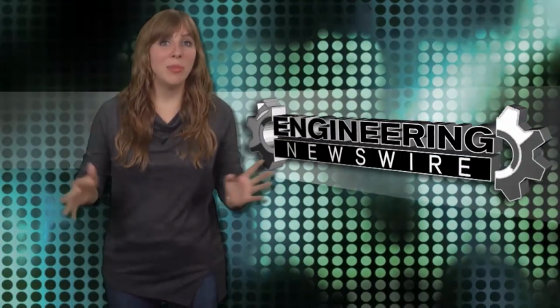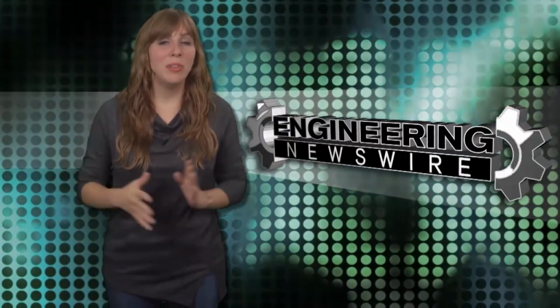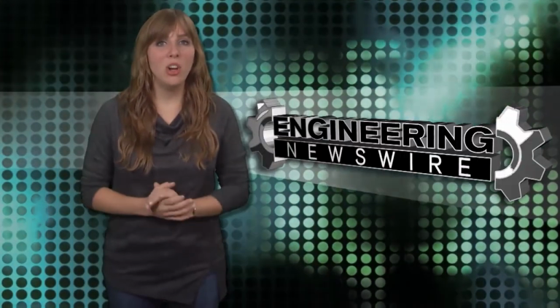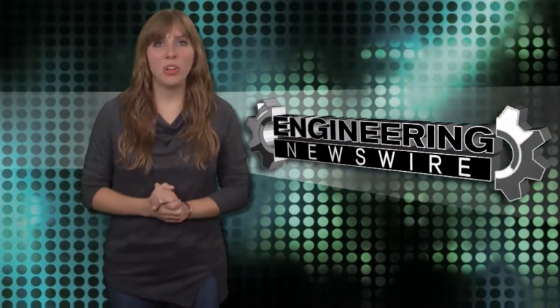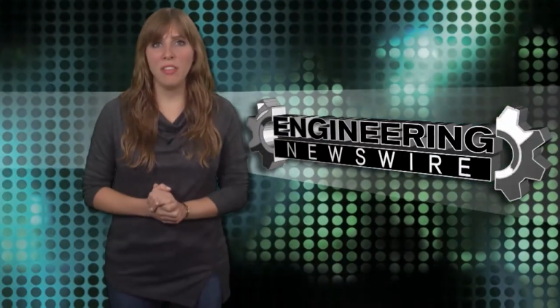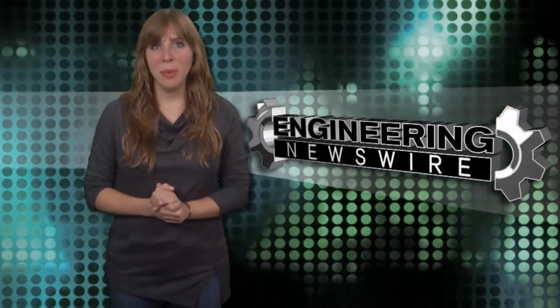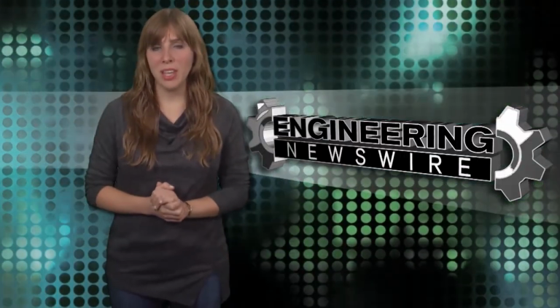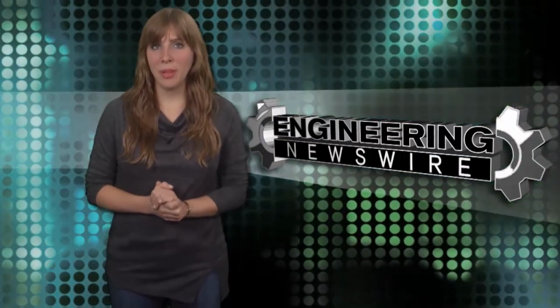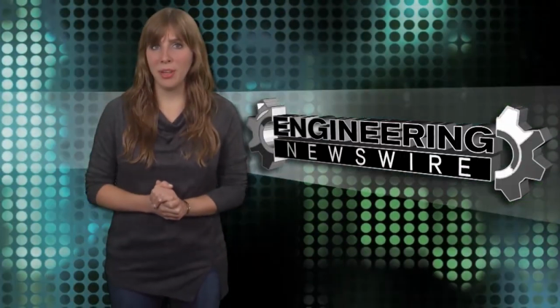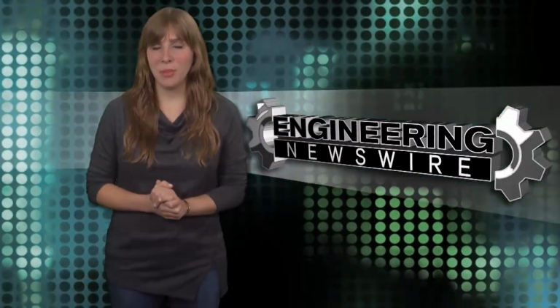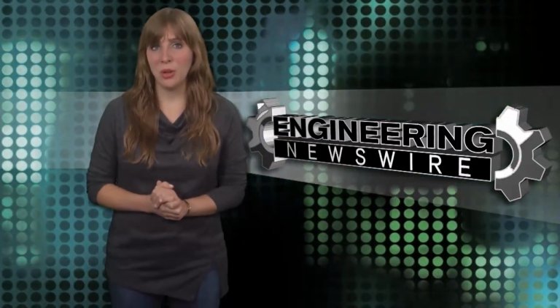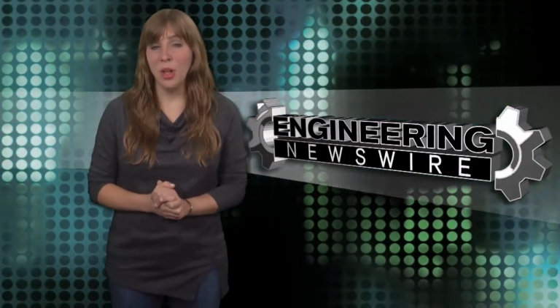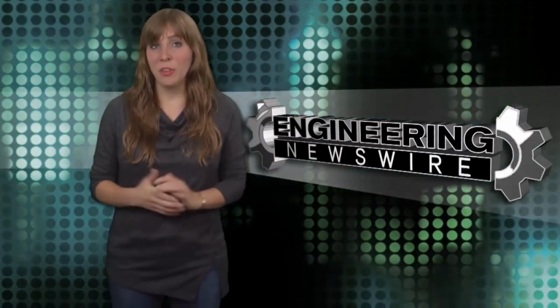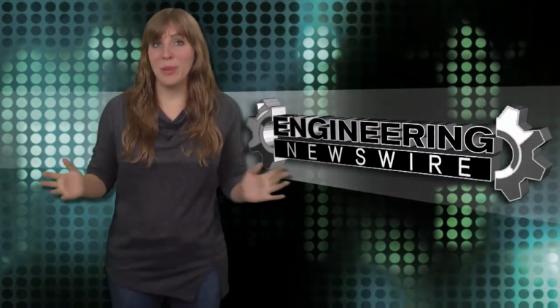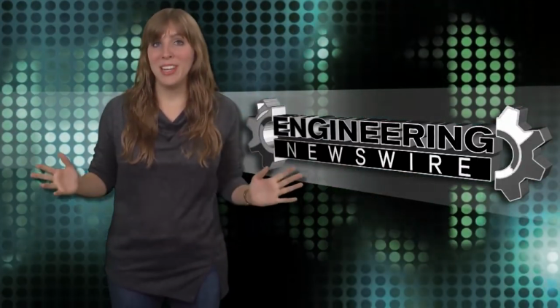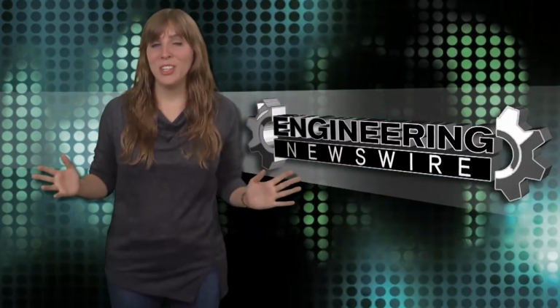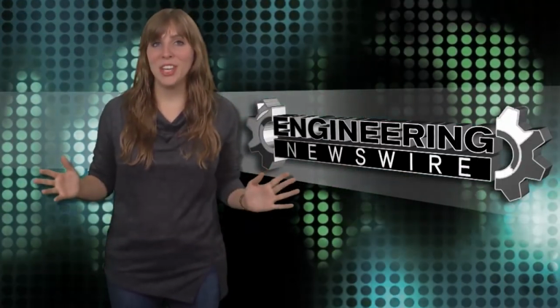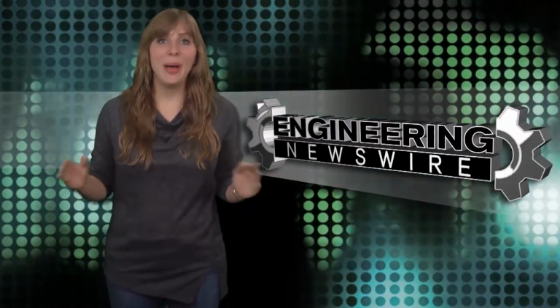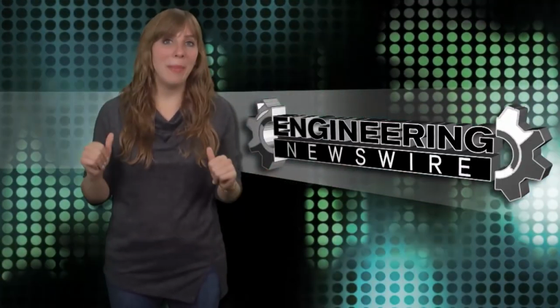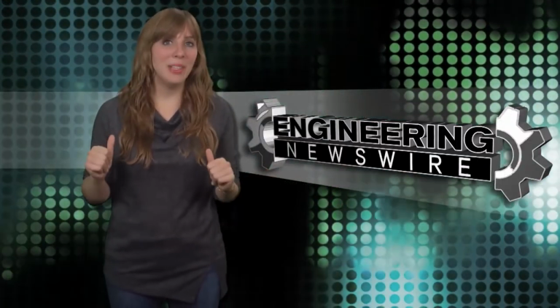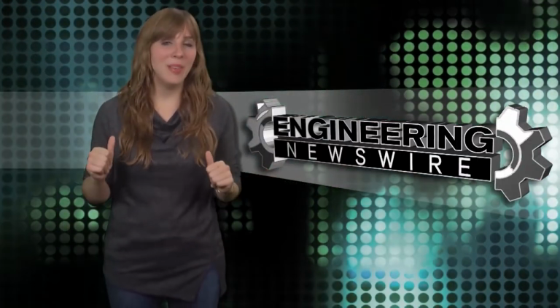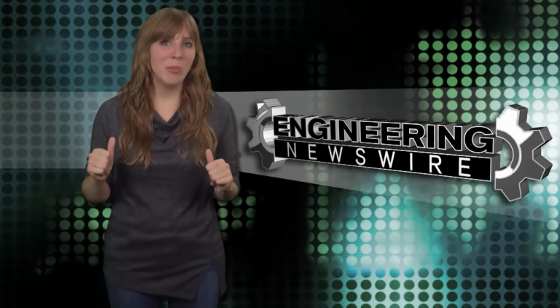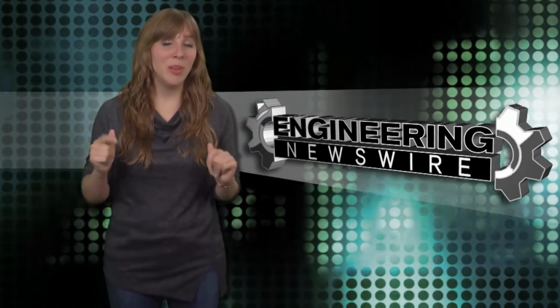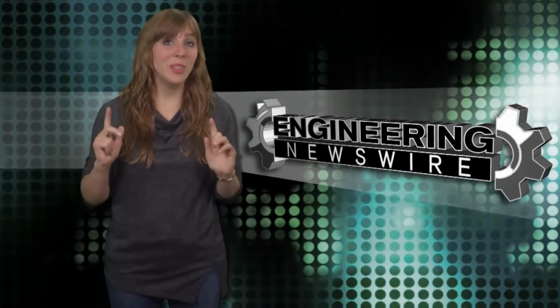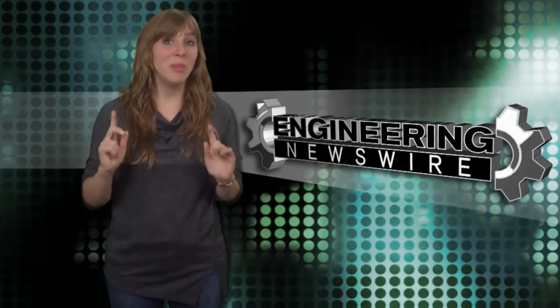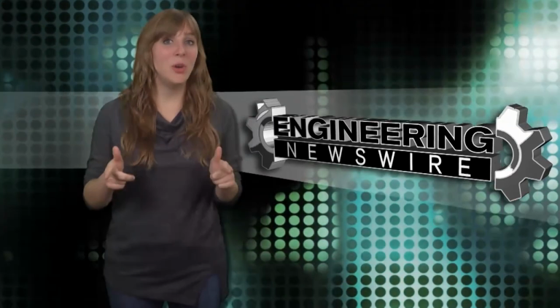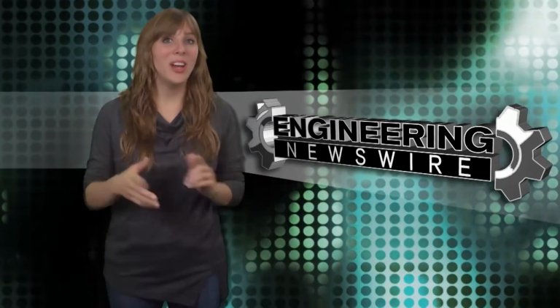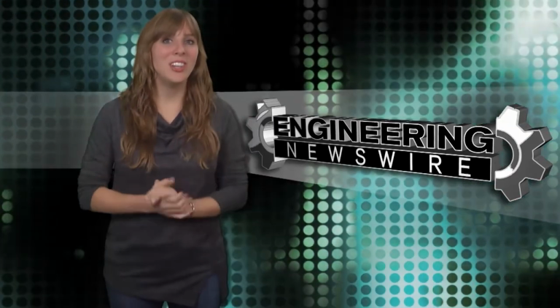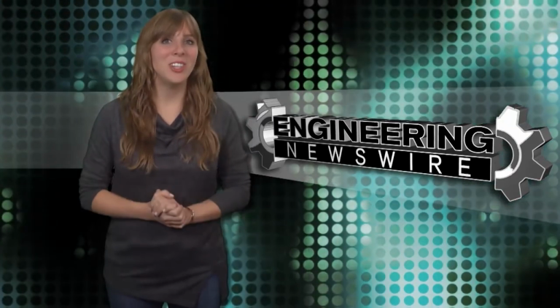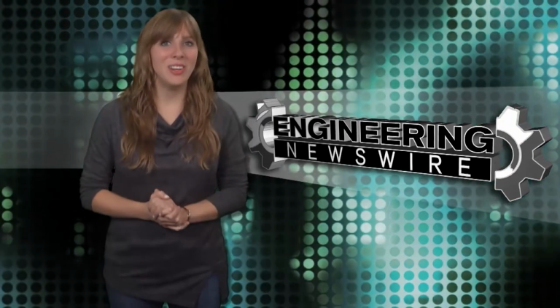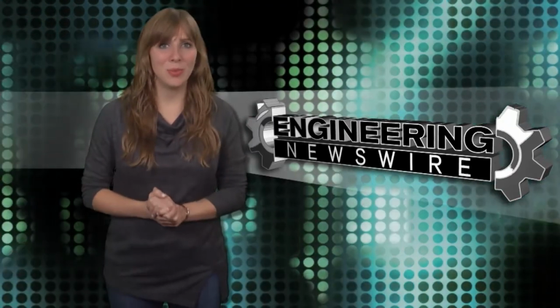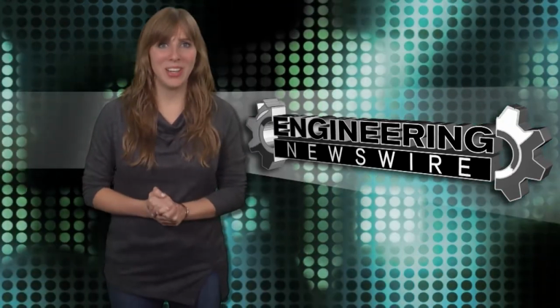Comment below and we'll cover your ideas in an upcoming episode. For the PD&D Channel, I'm Melissa Fossbunner and this has been your Engineering Newswire.